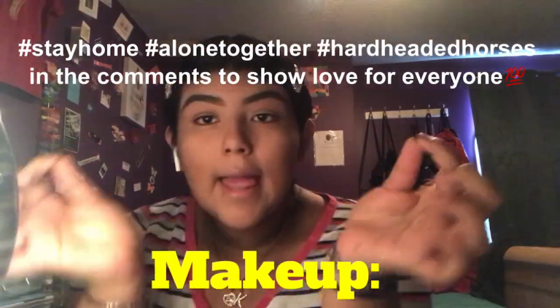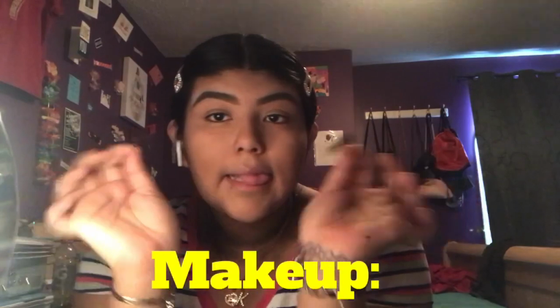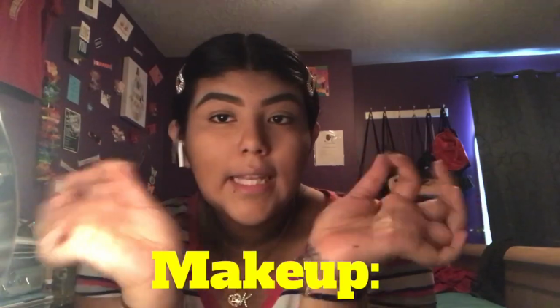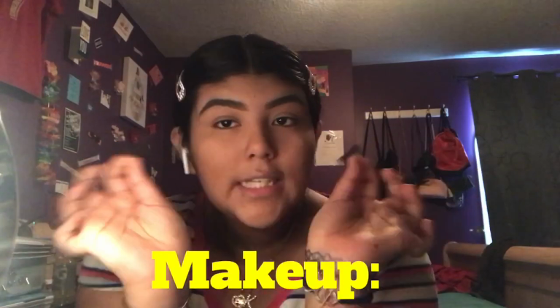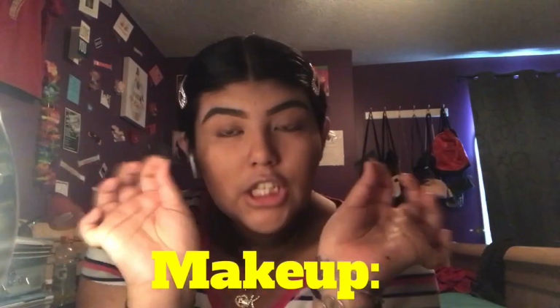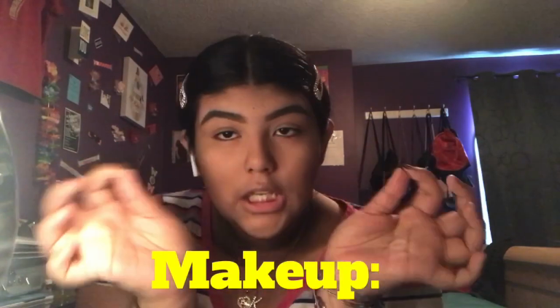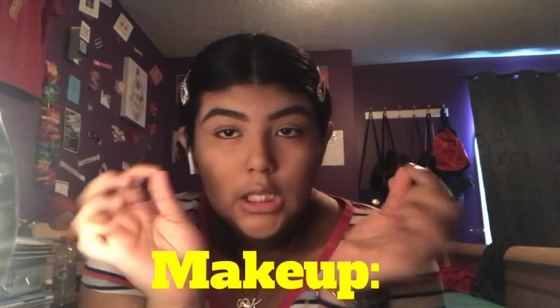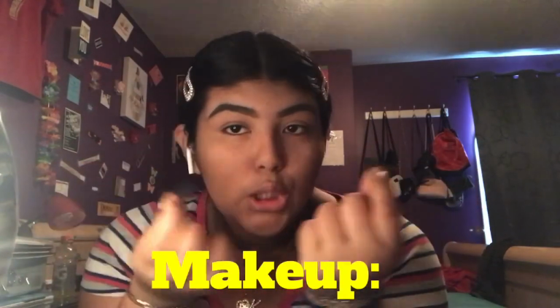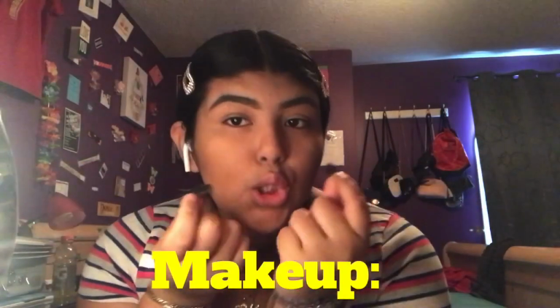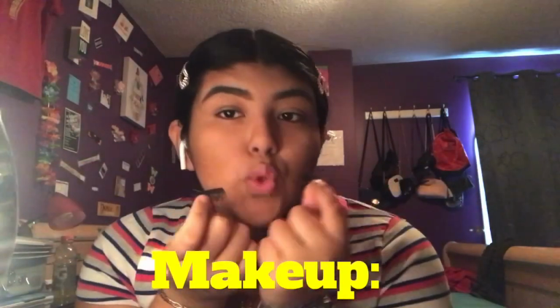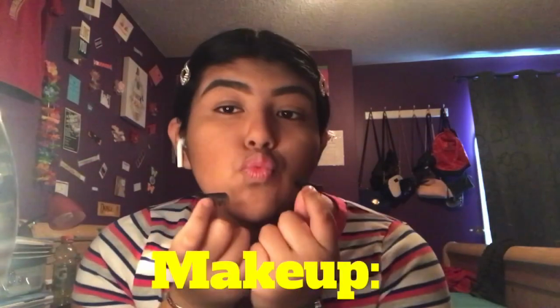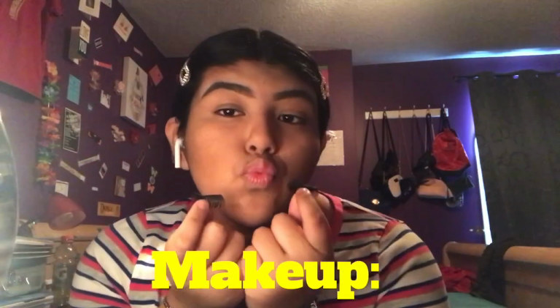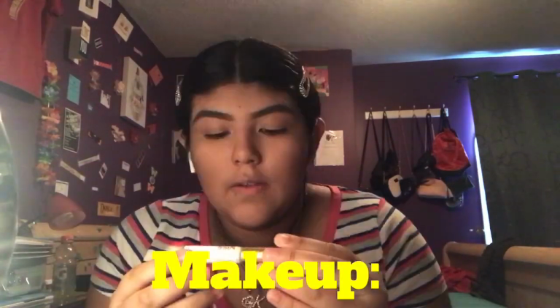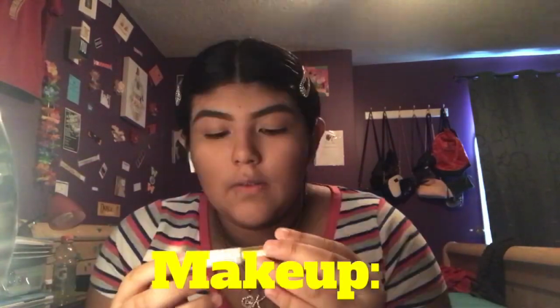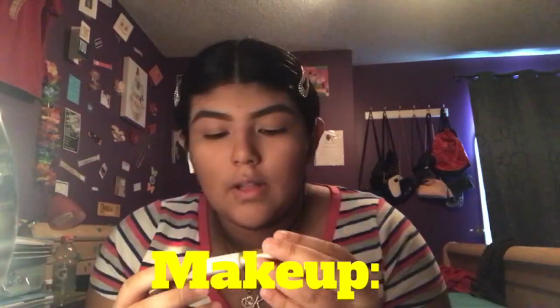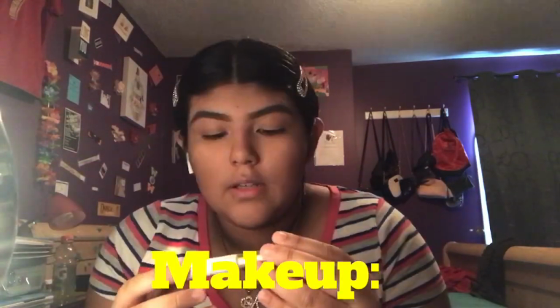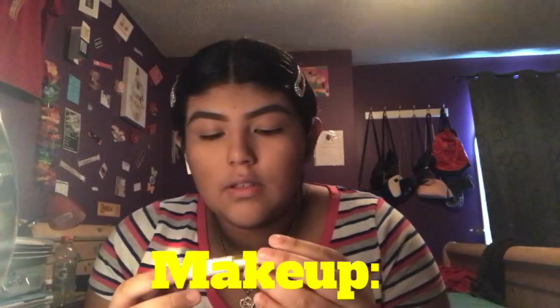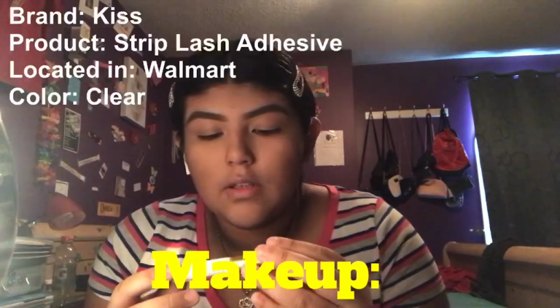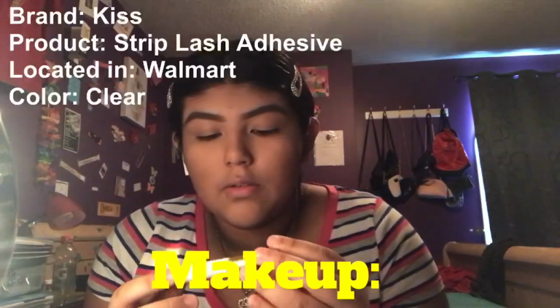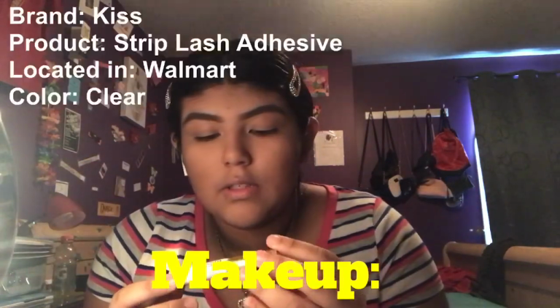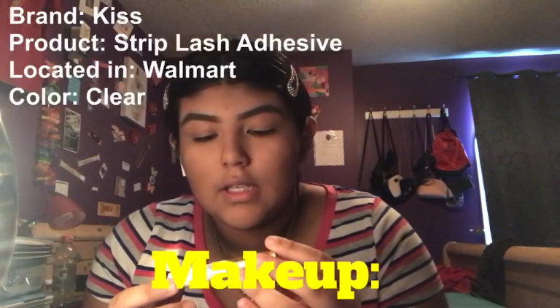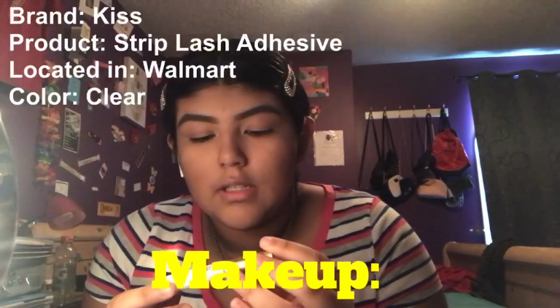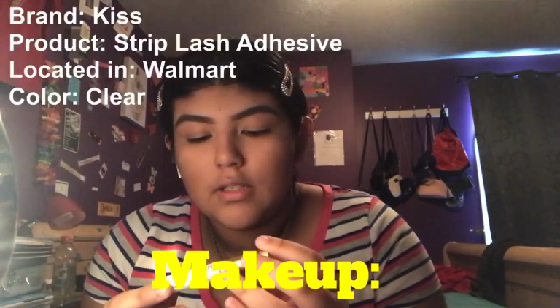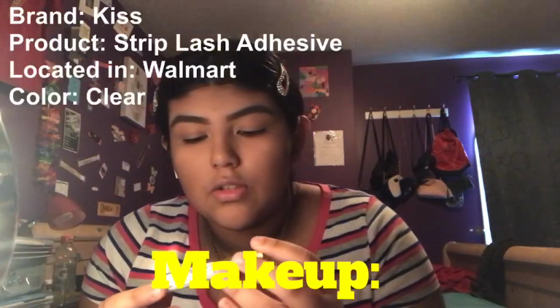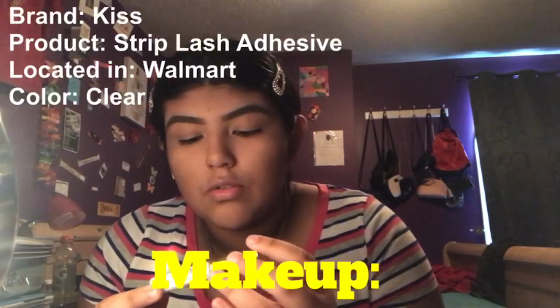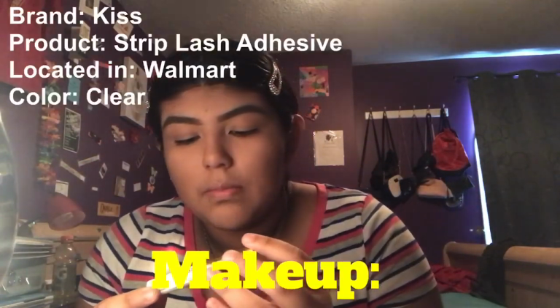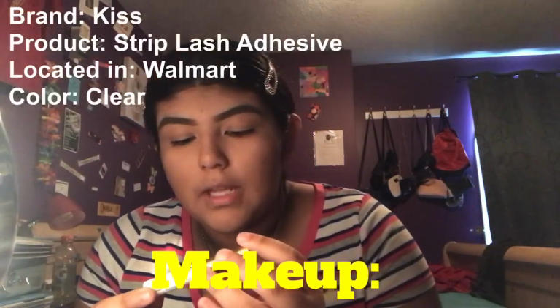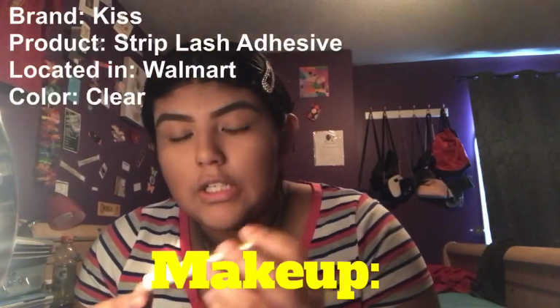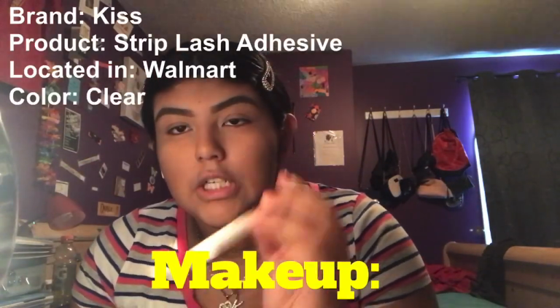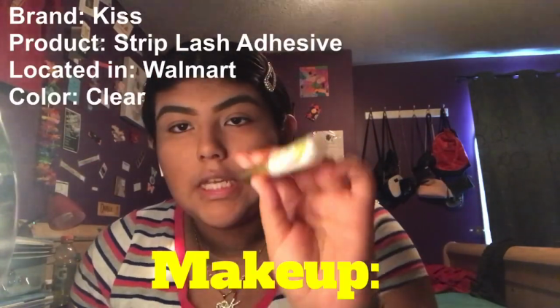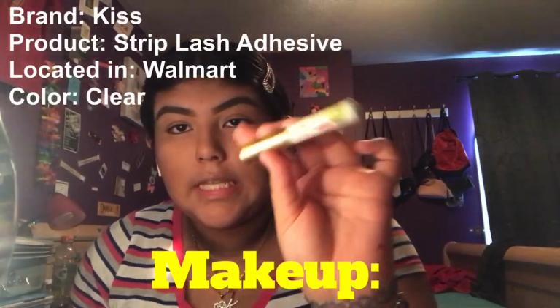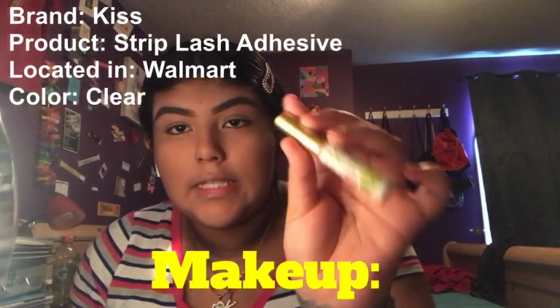For lashes, I use Kiss Strip Lash Adhesive.